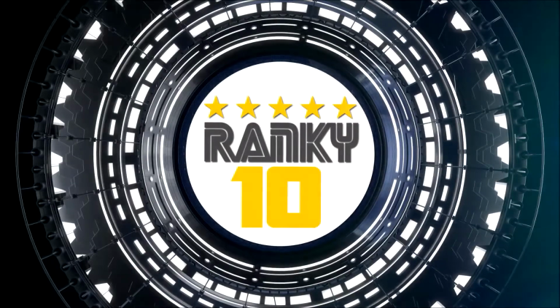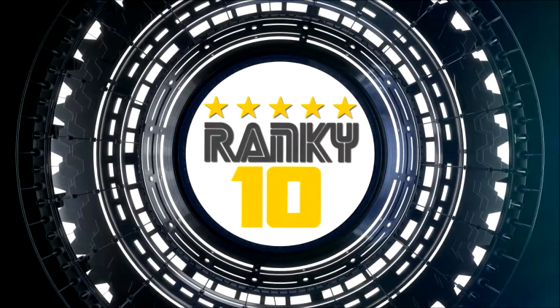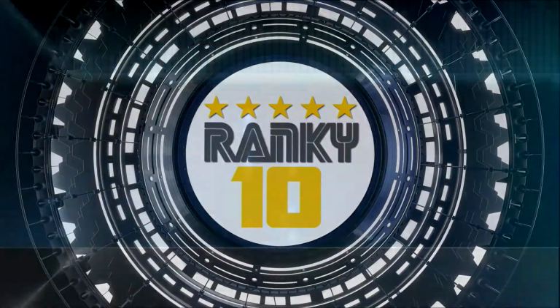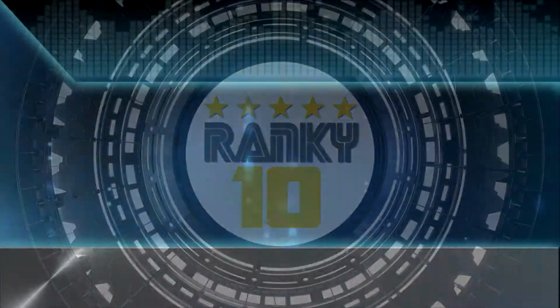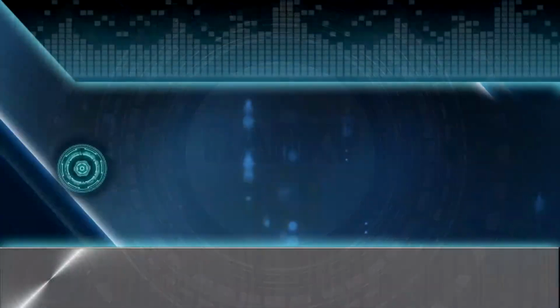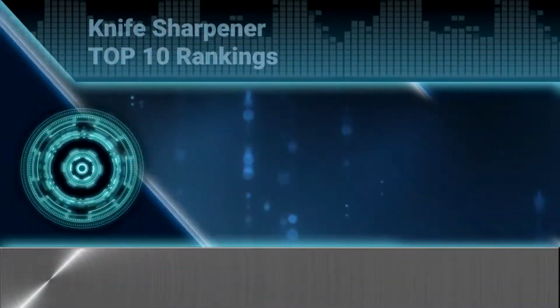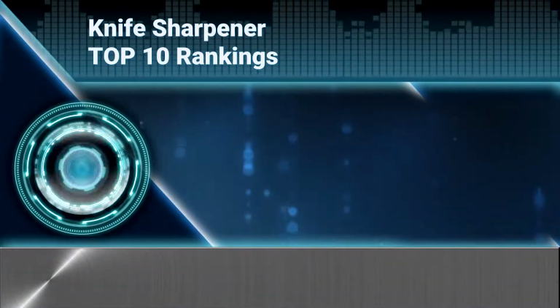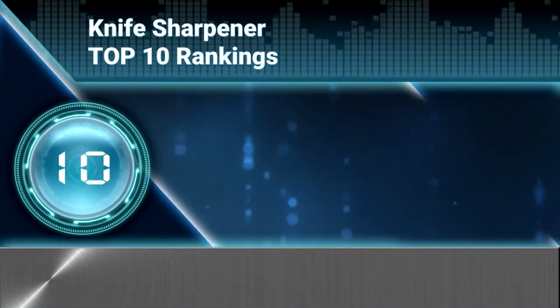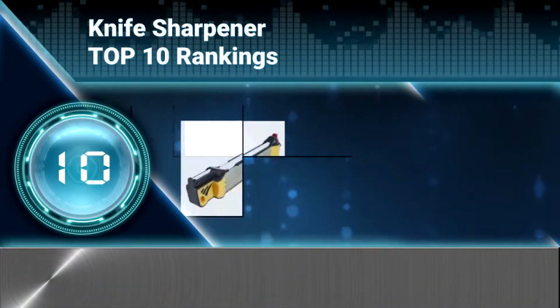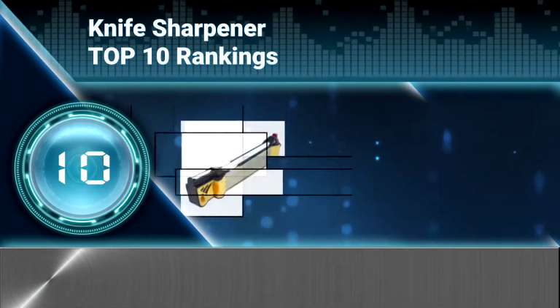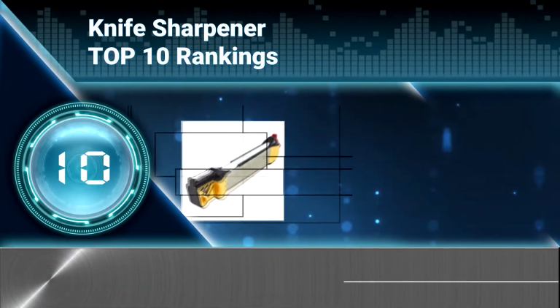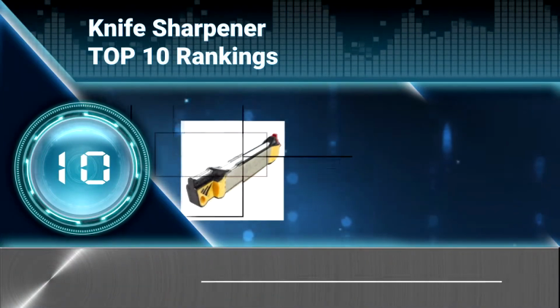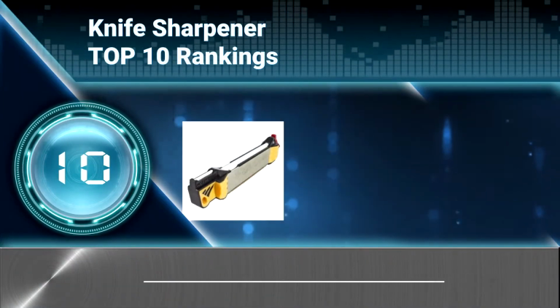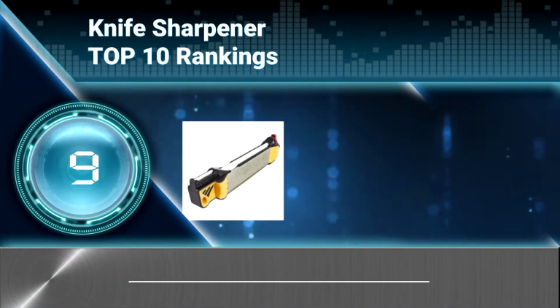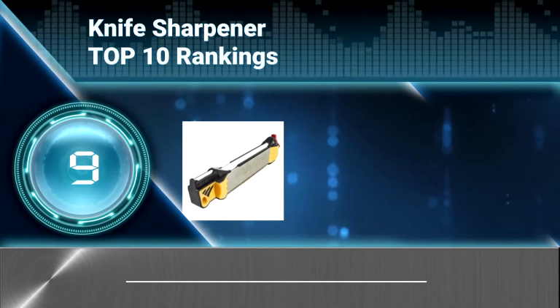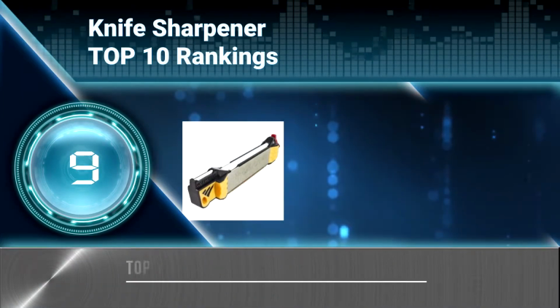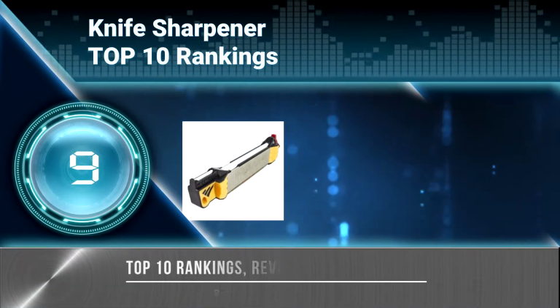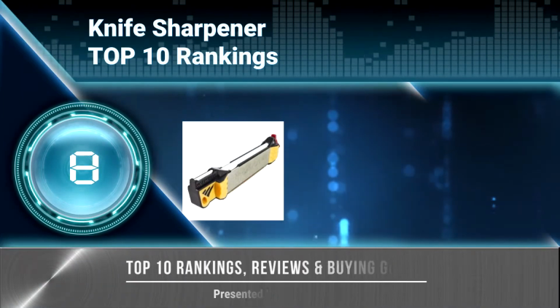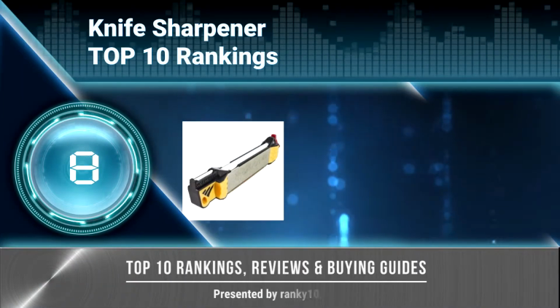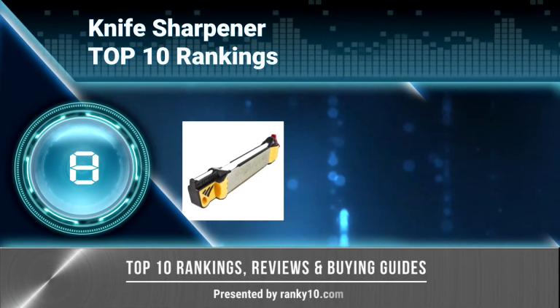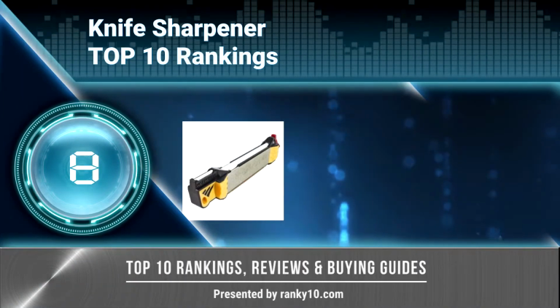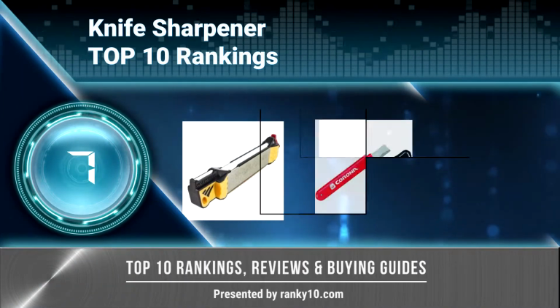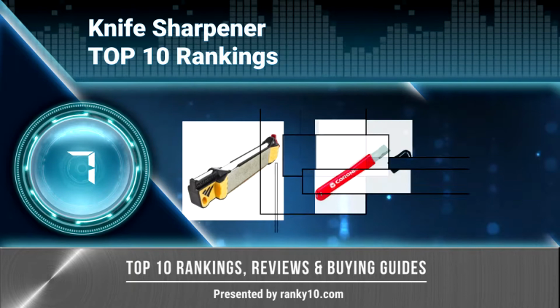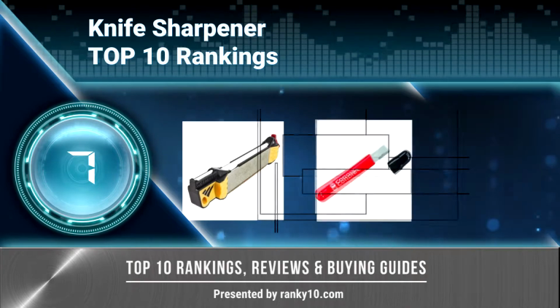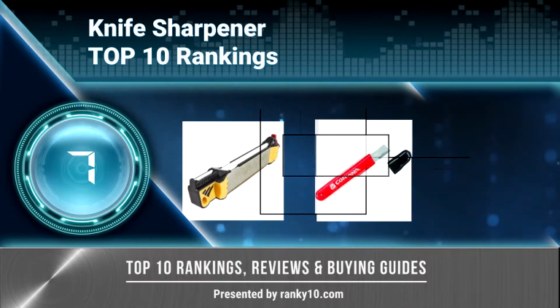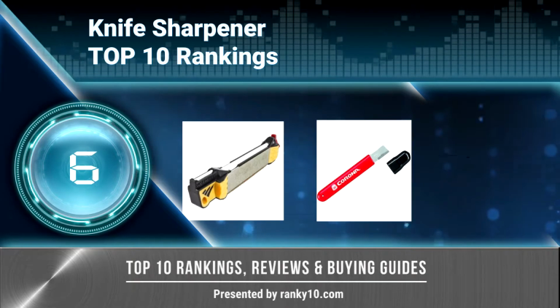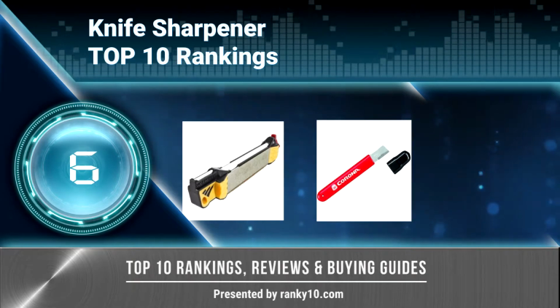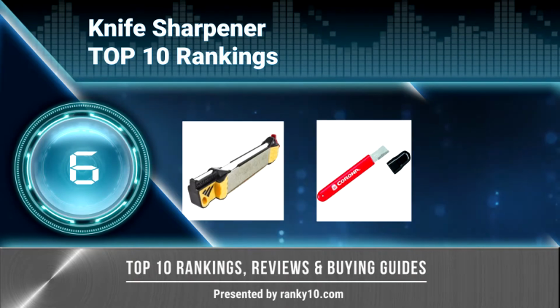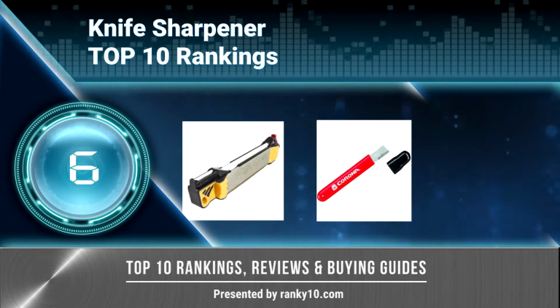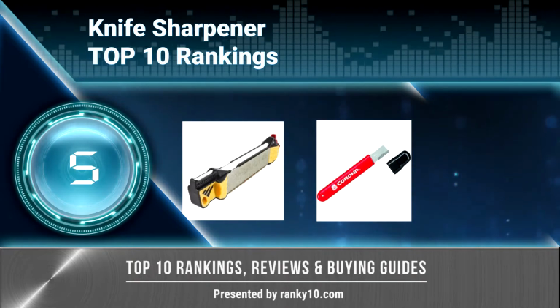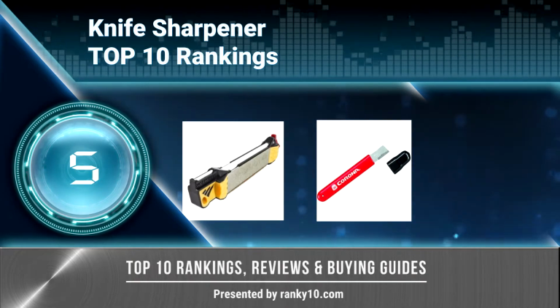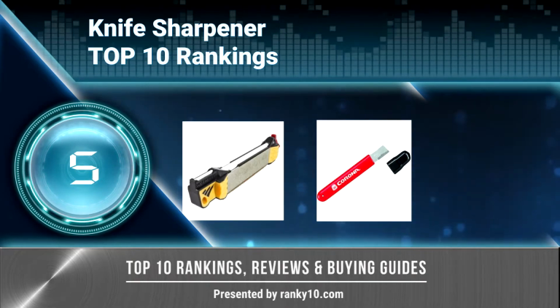Welcome to Ranky 10 Video Rankings. We announce the Top 10 Rankings of Knife Sharpeners. Let's get started.